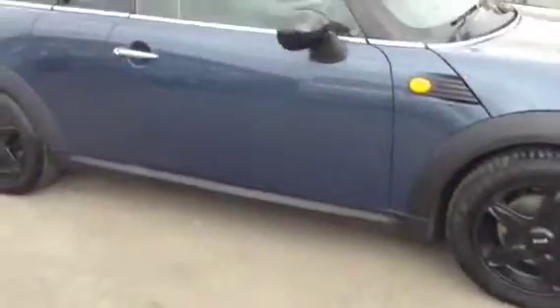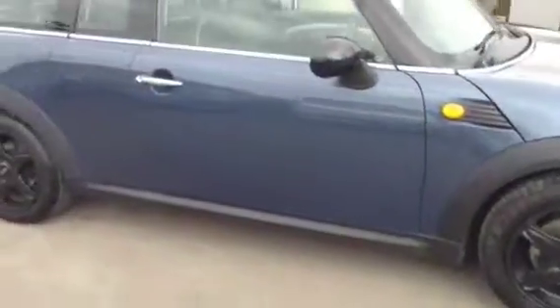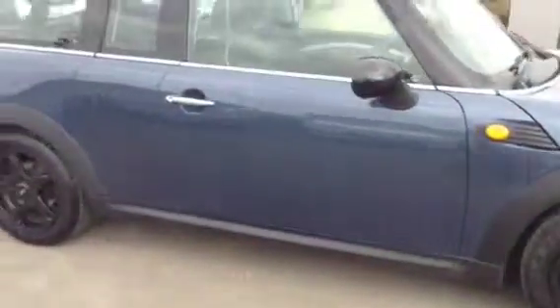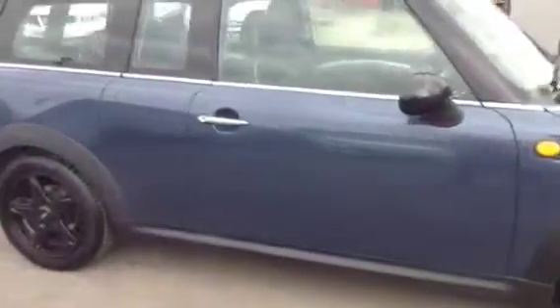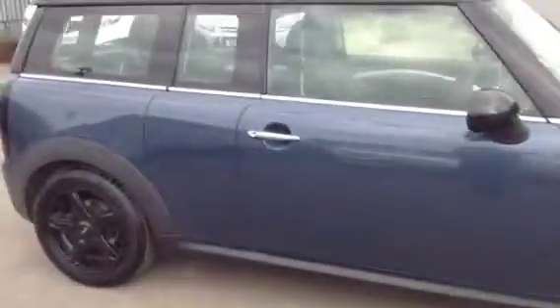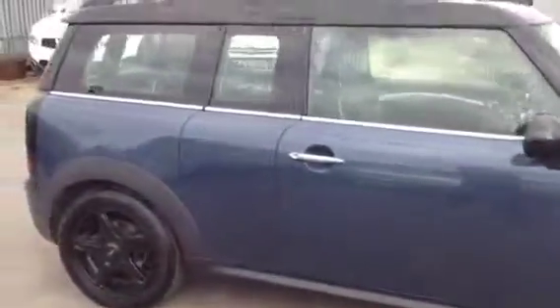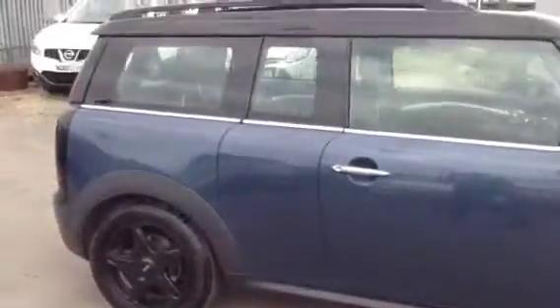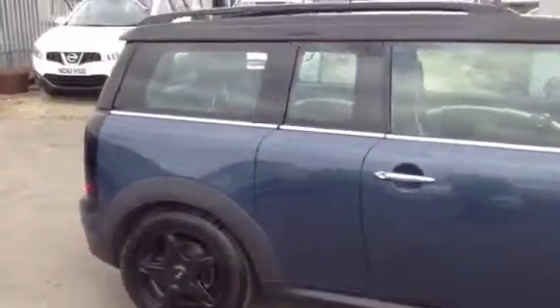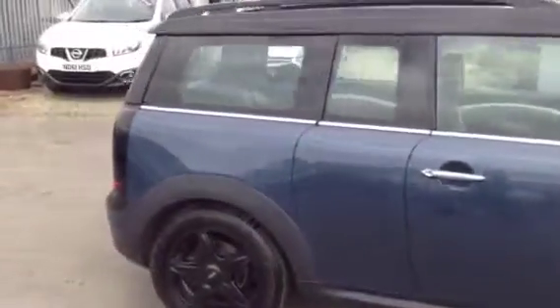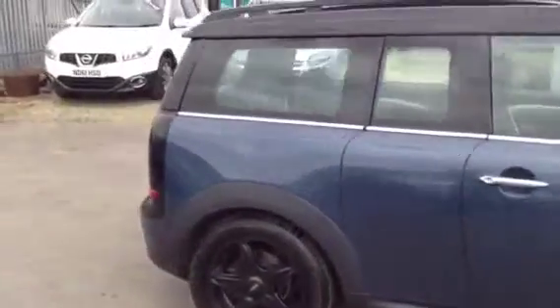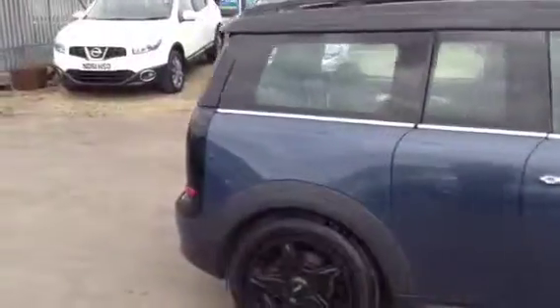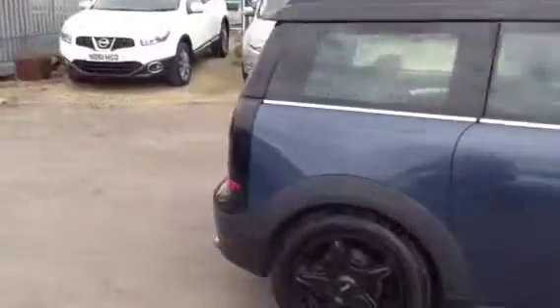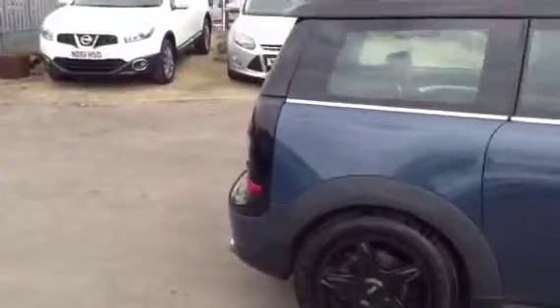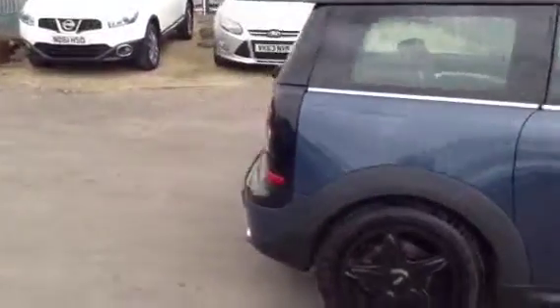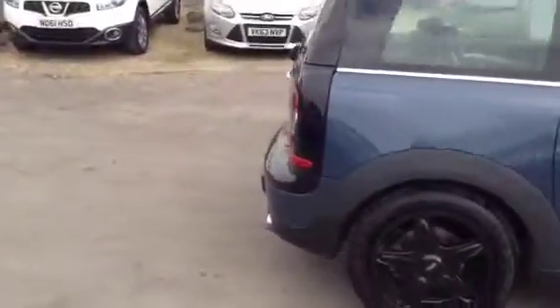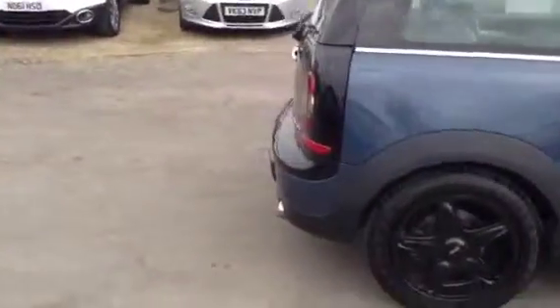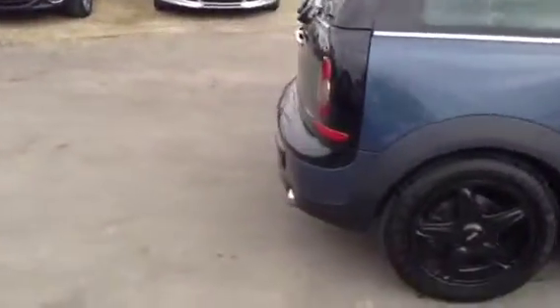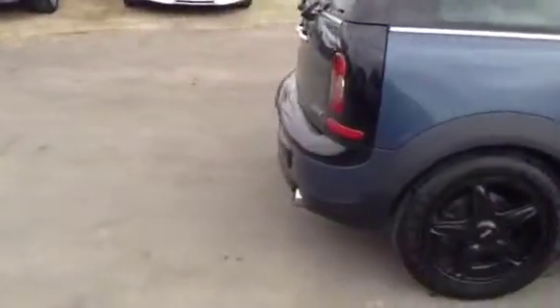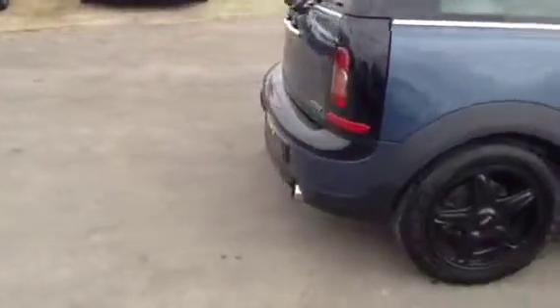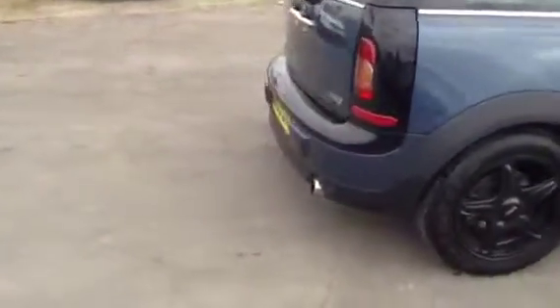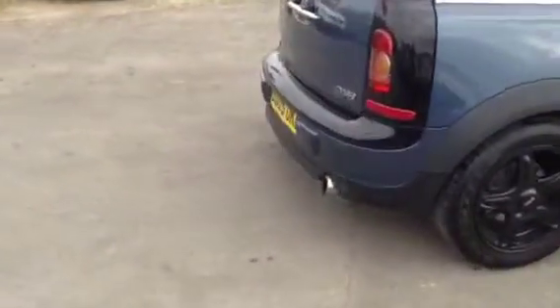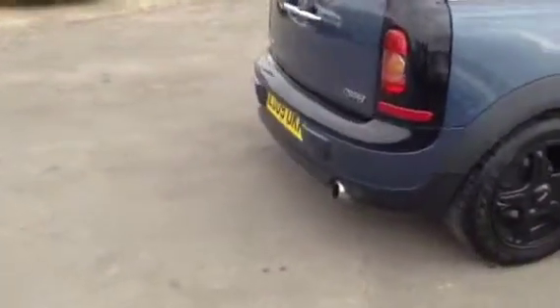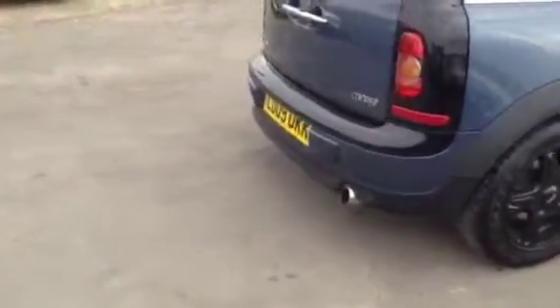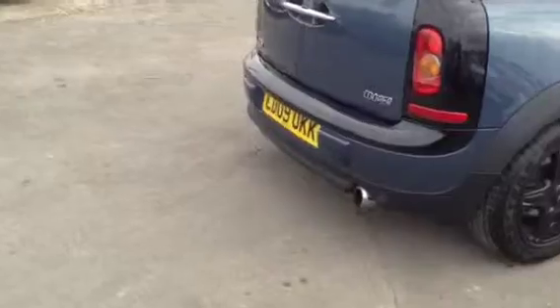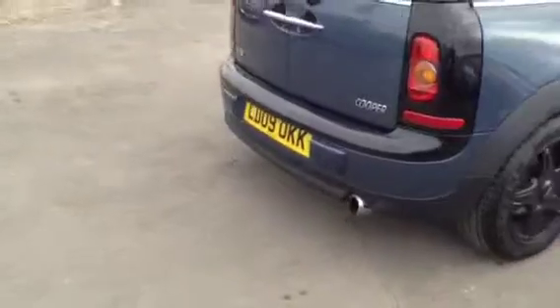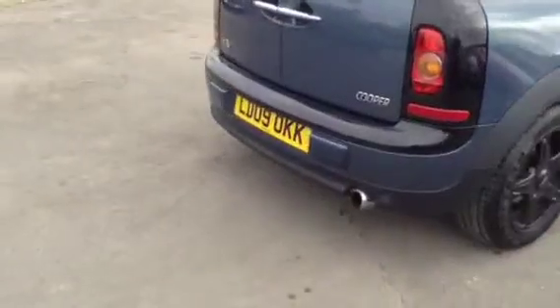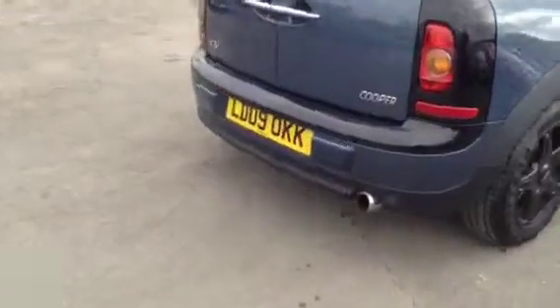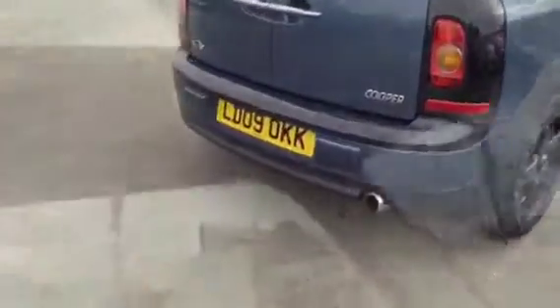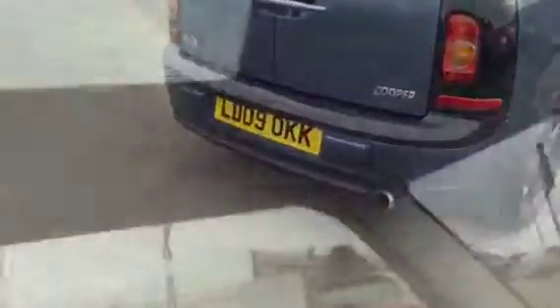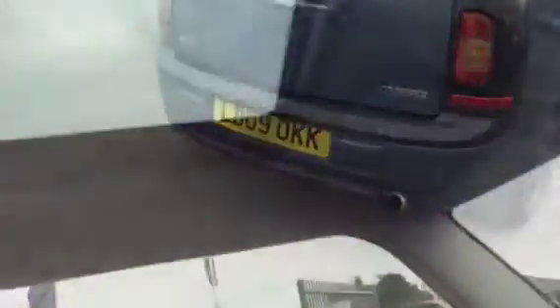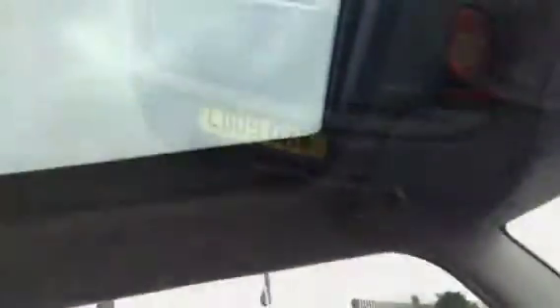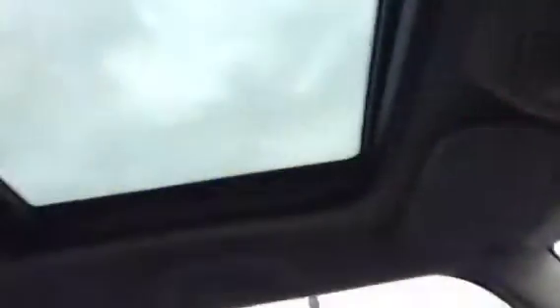Showing you around the car, we have alloy wheels, front fog lights and rear parking sensors.